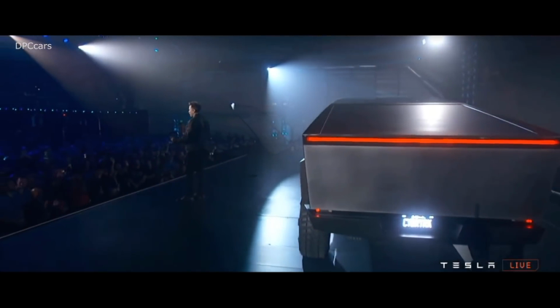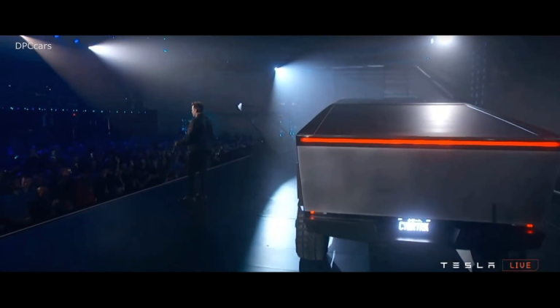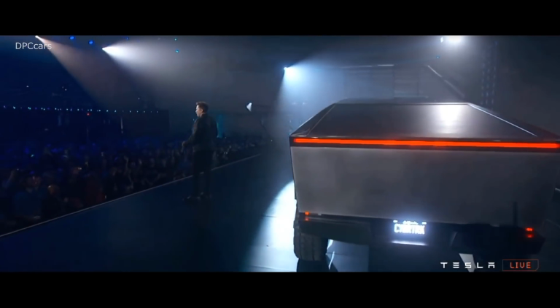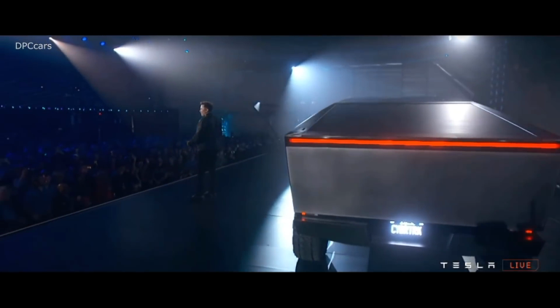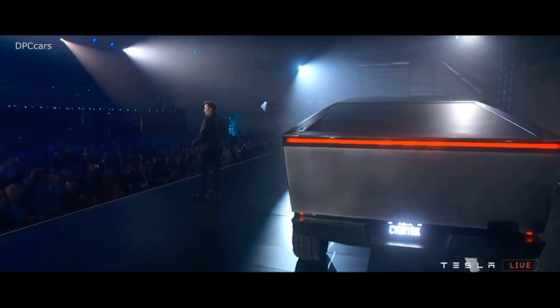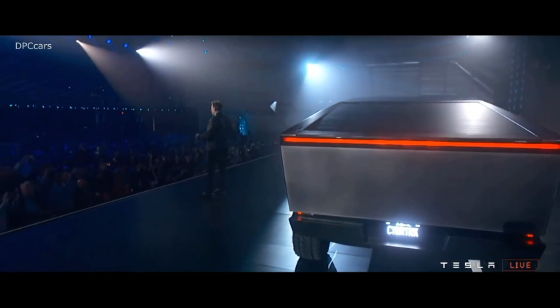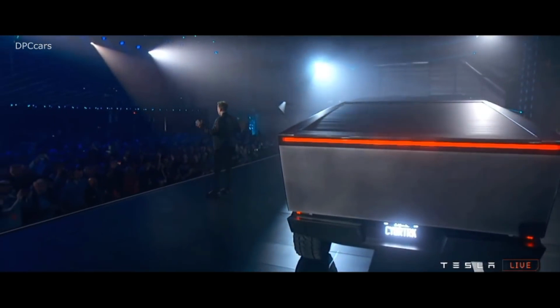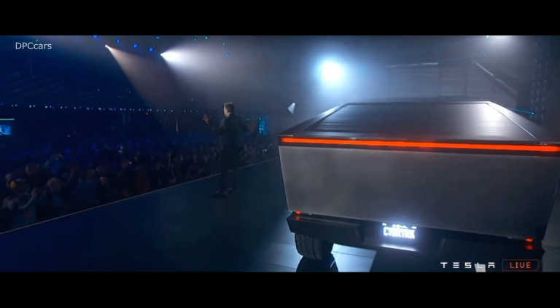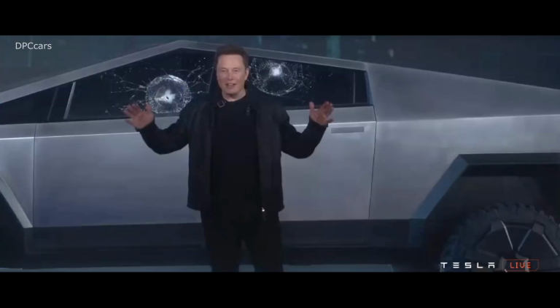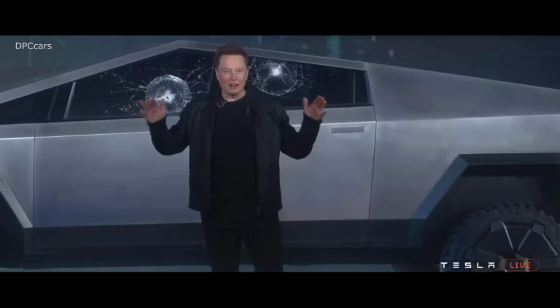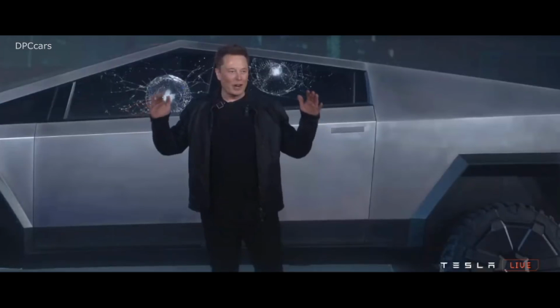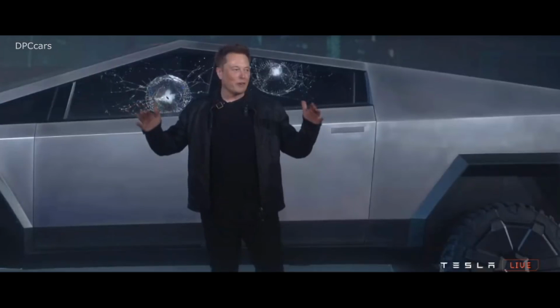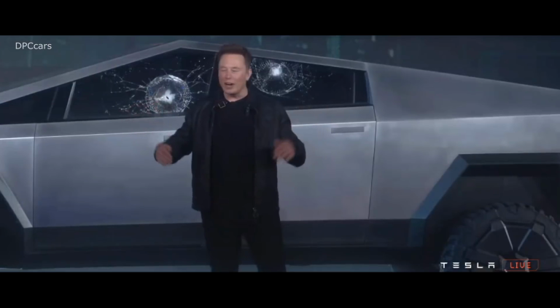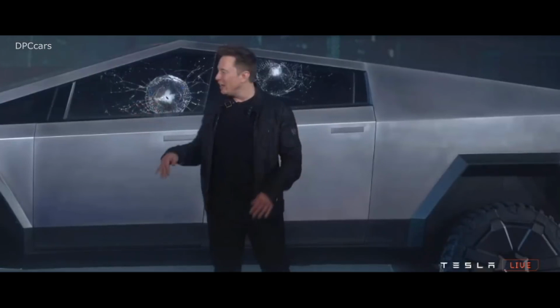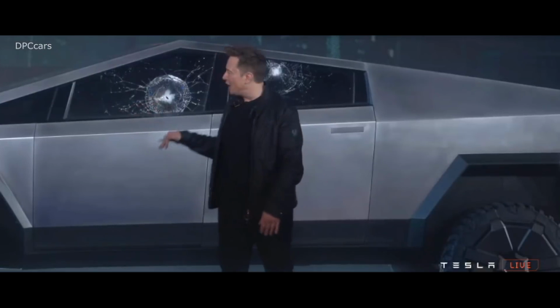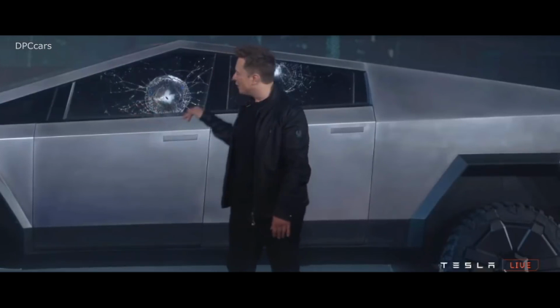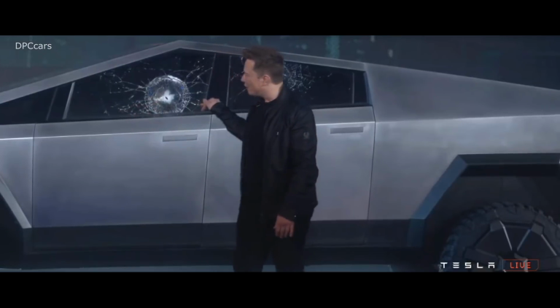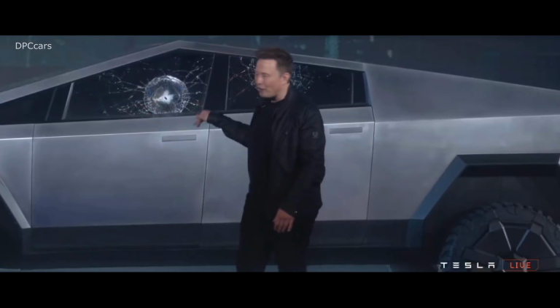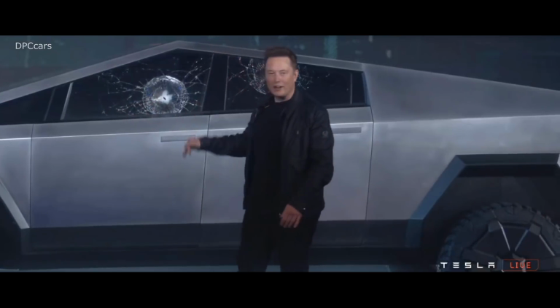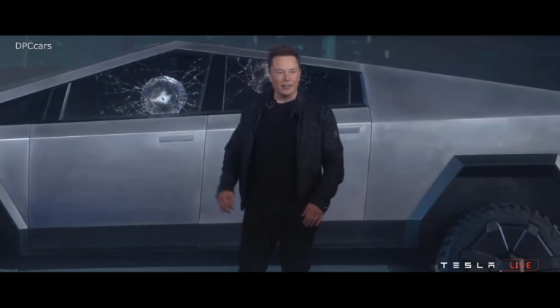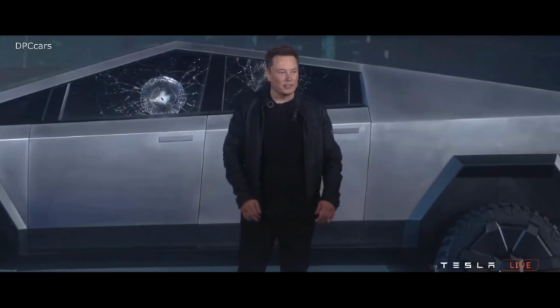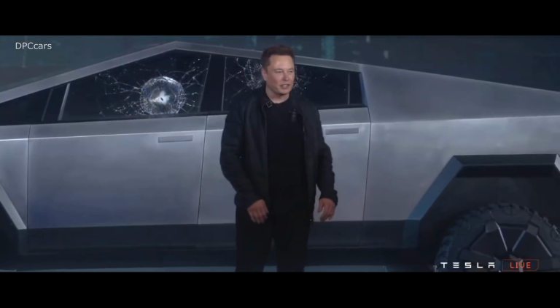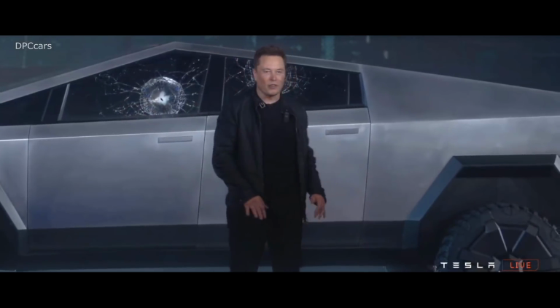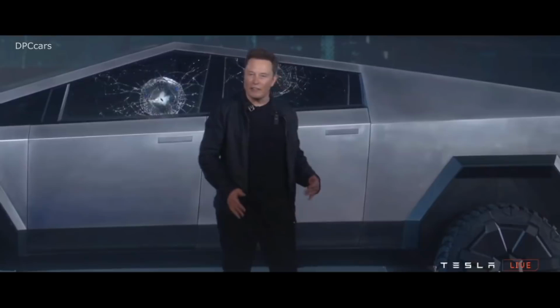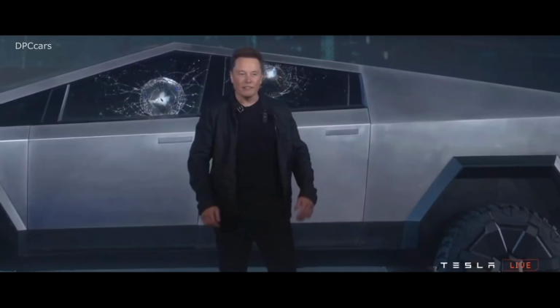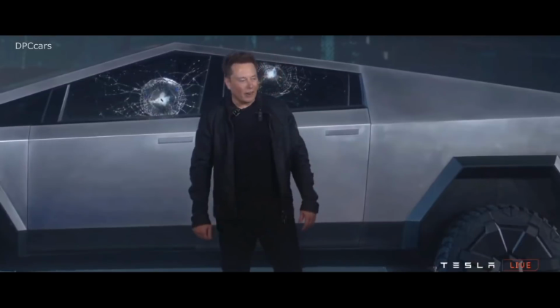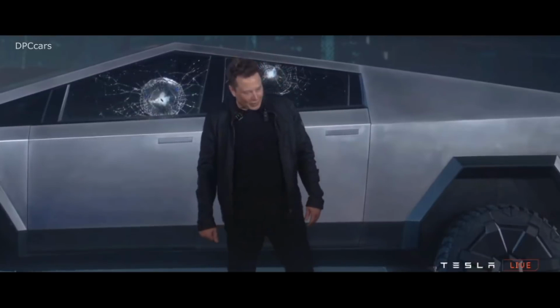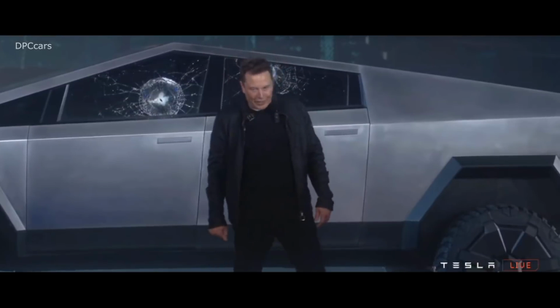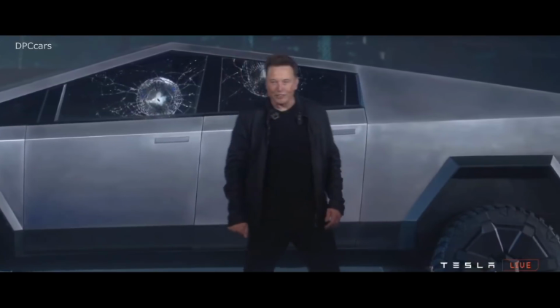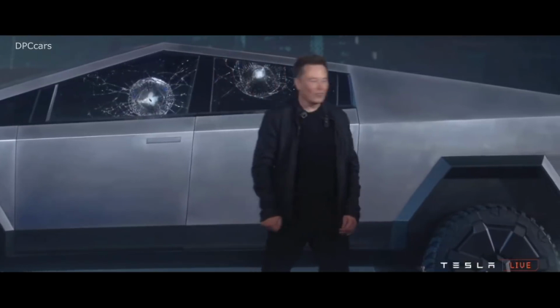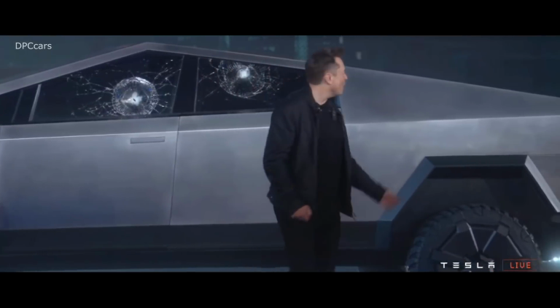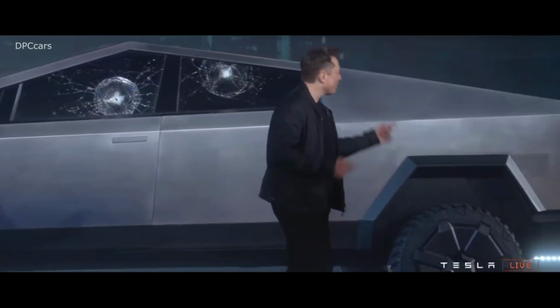I think it's gonna be a great party and you'll love riding around this thing. It's great. All right. Thank you.